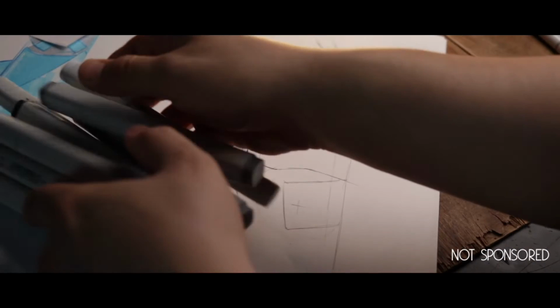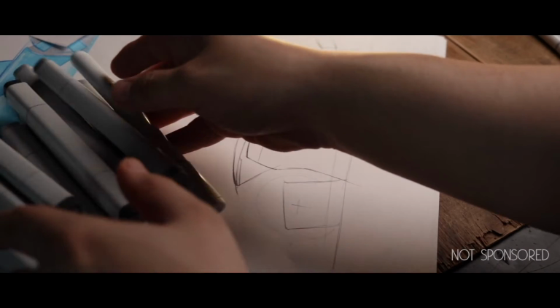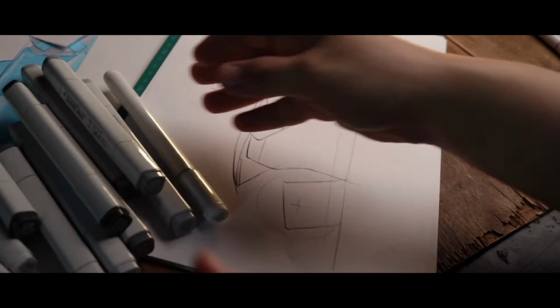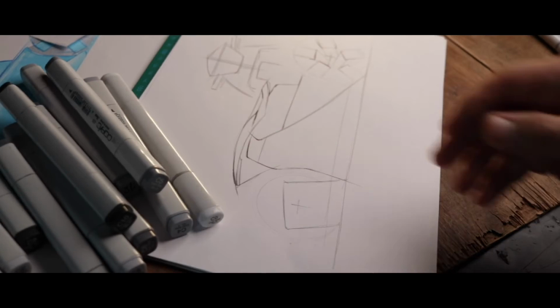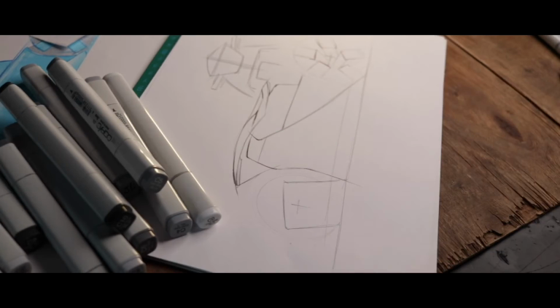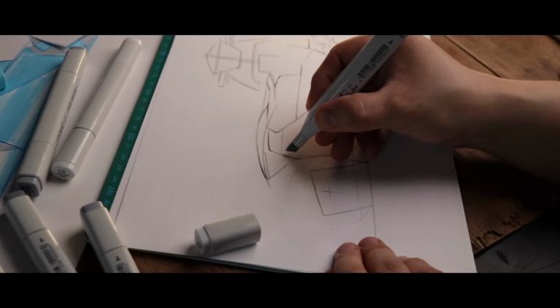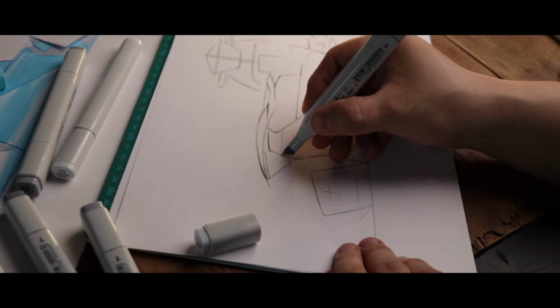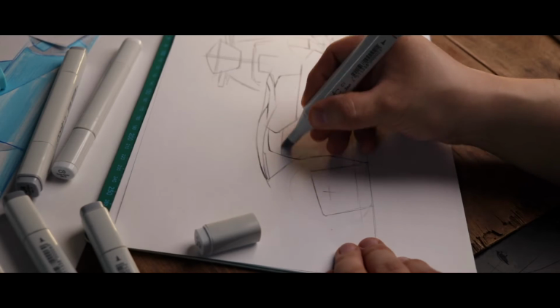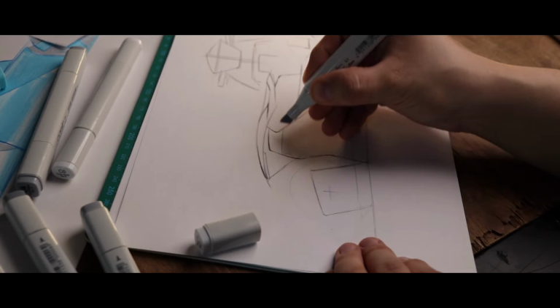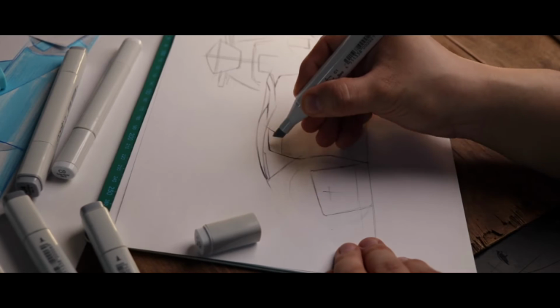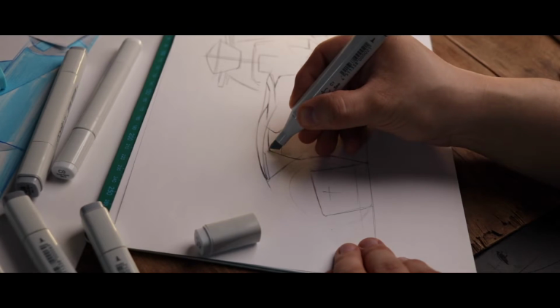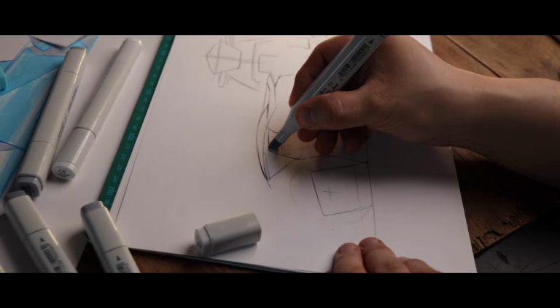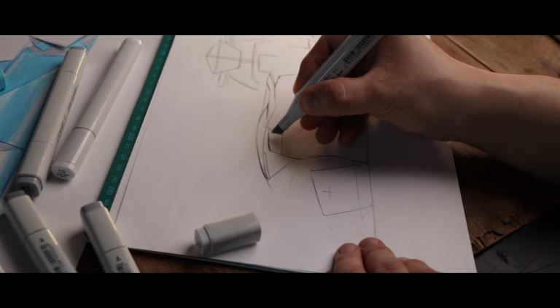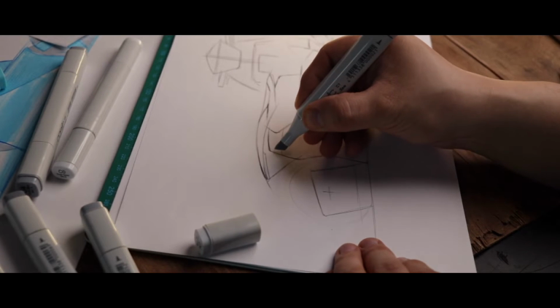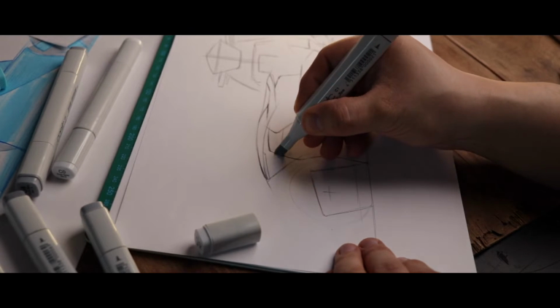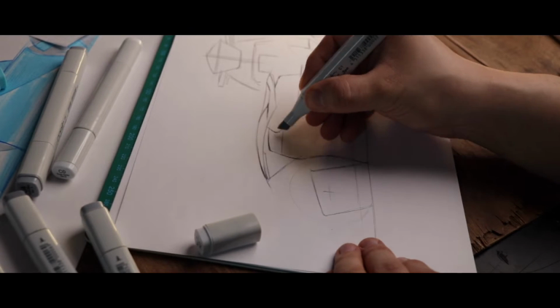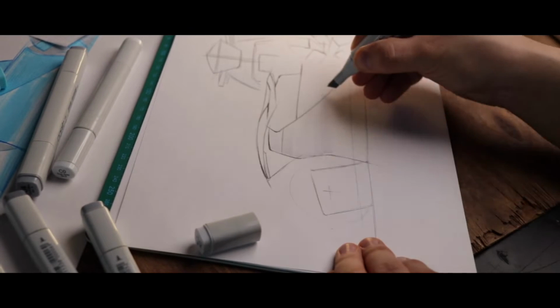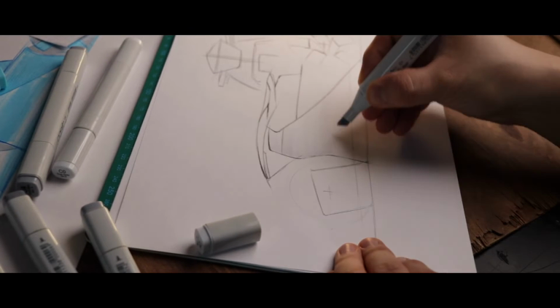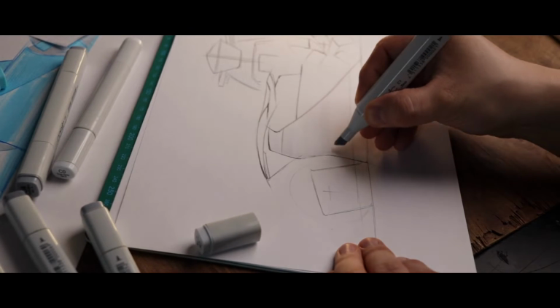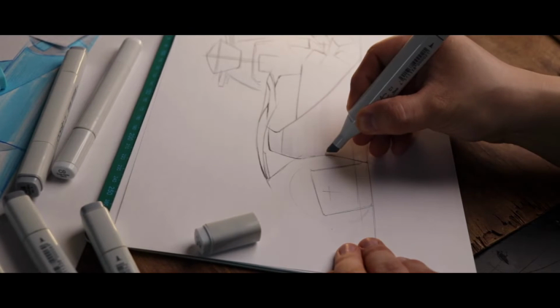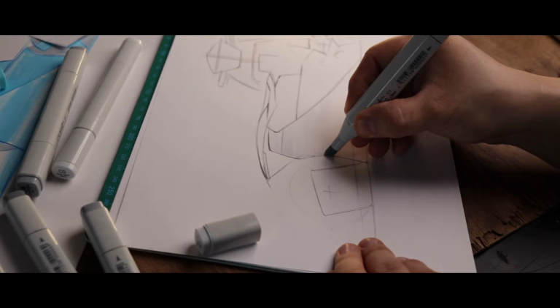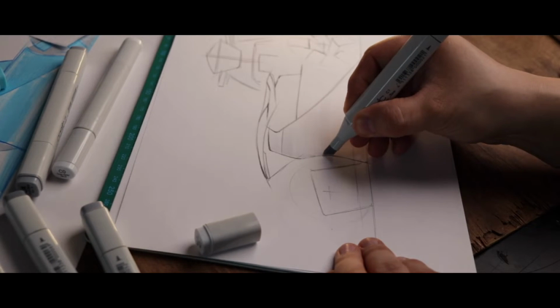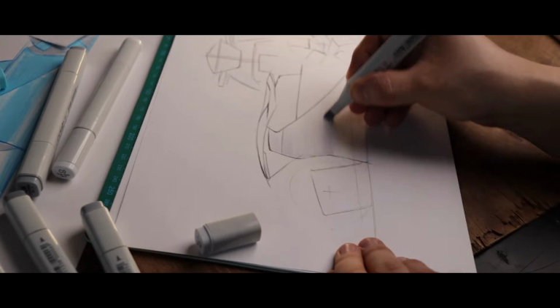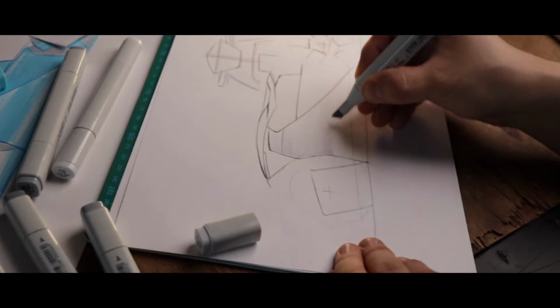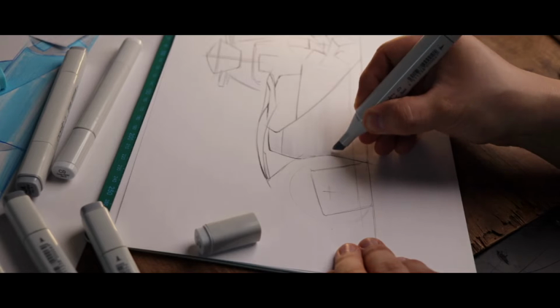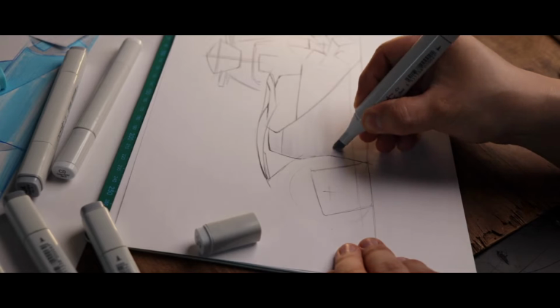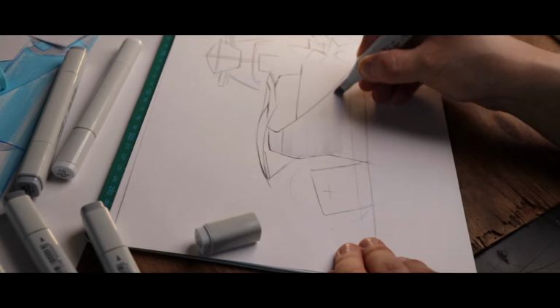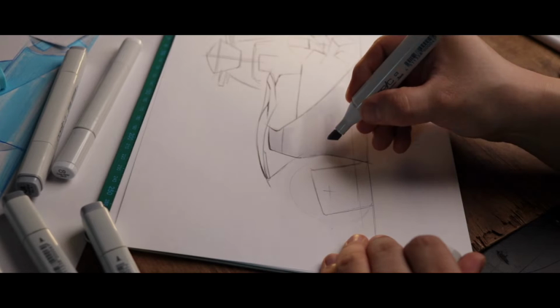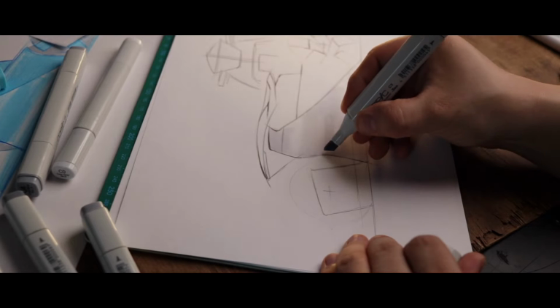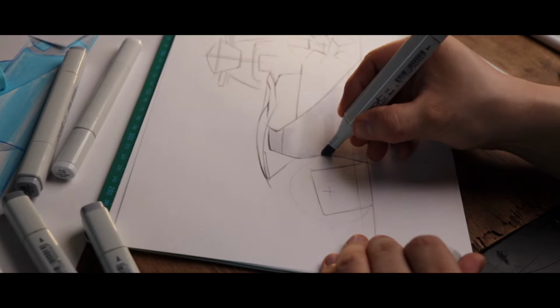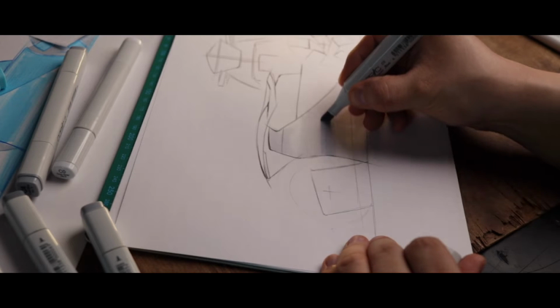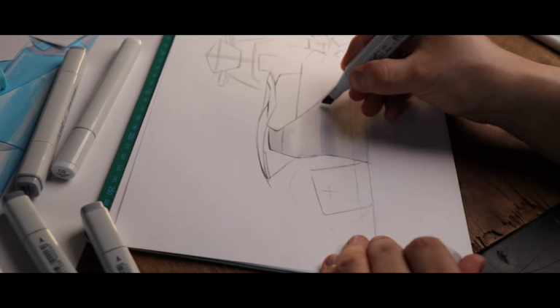The plan for today: we will start with a sketch and finally print a 3D model and assemble it. Alright.